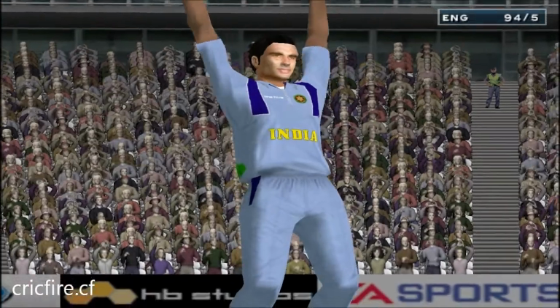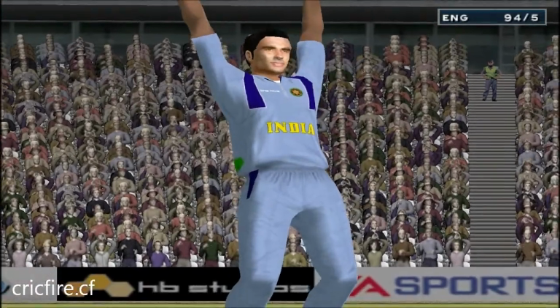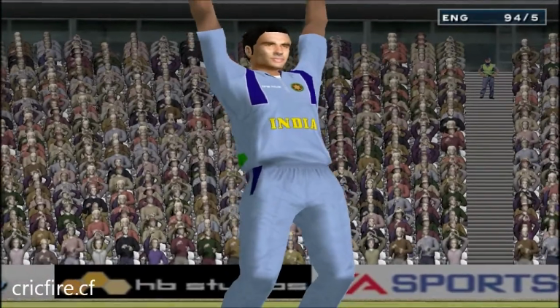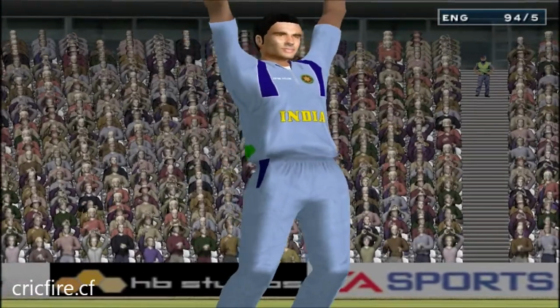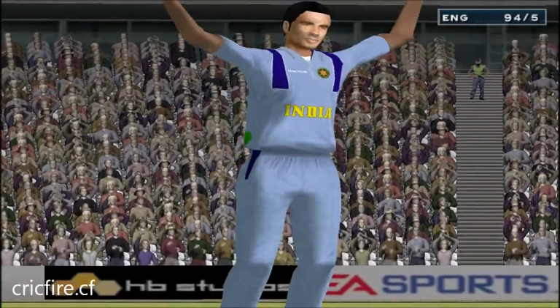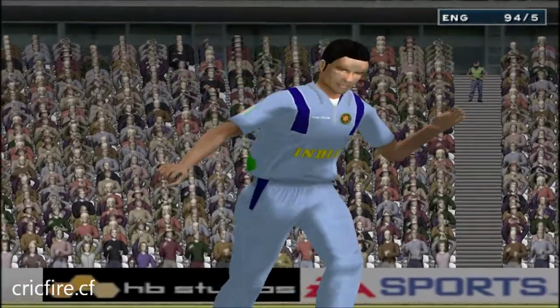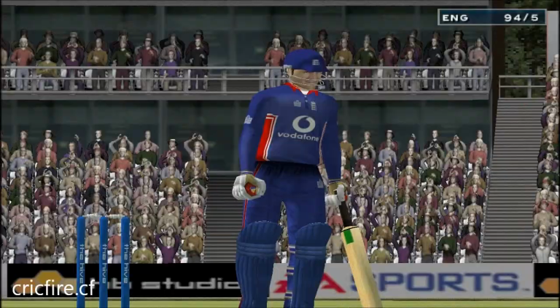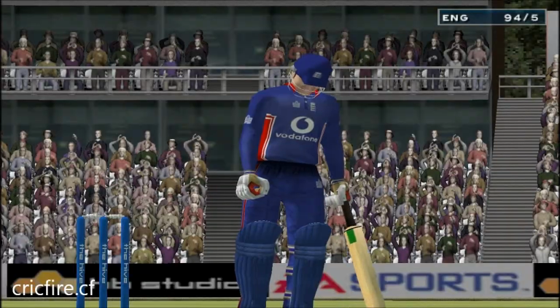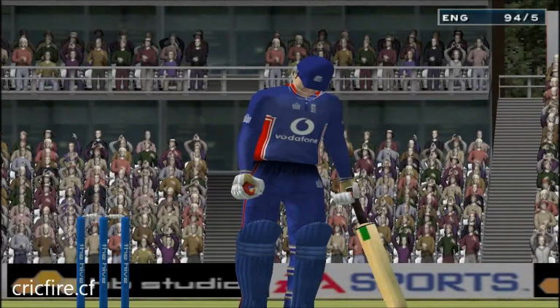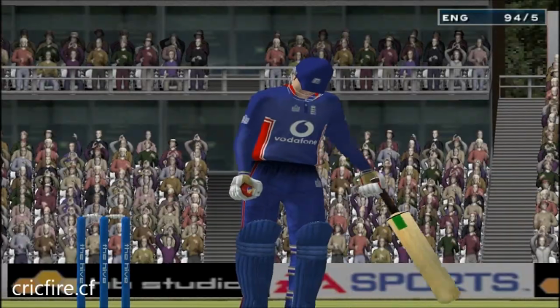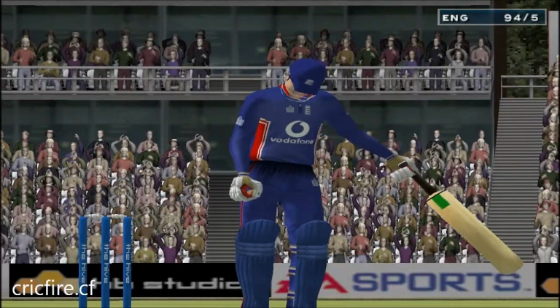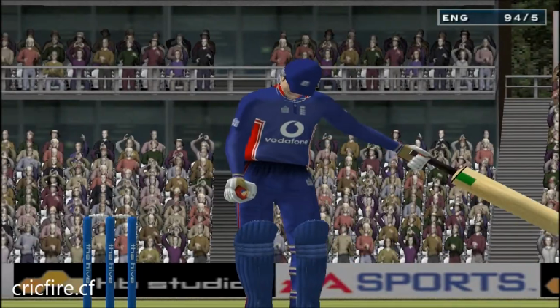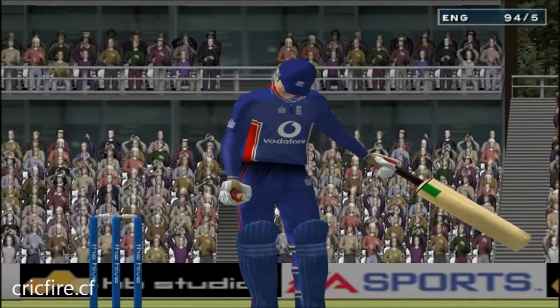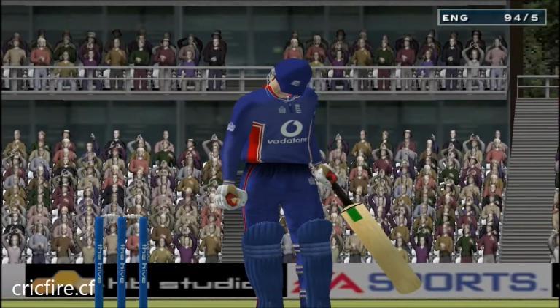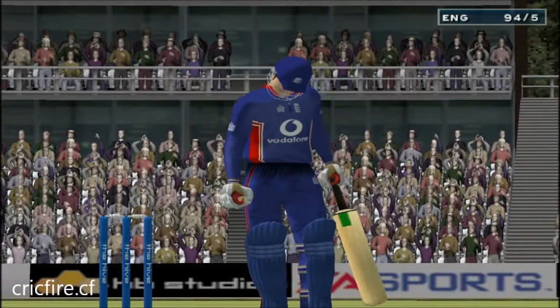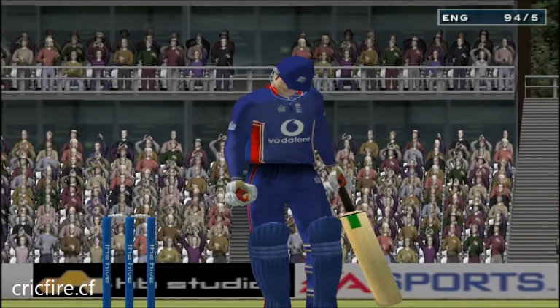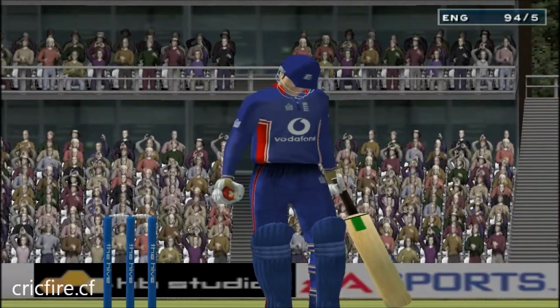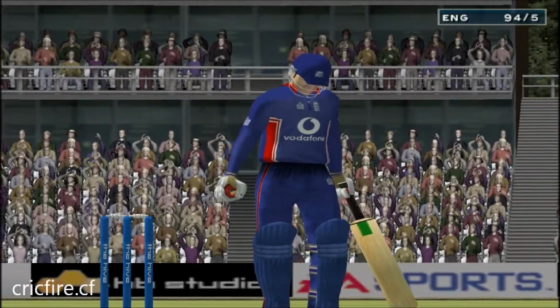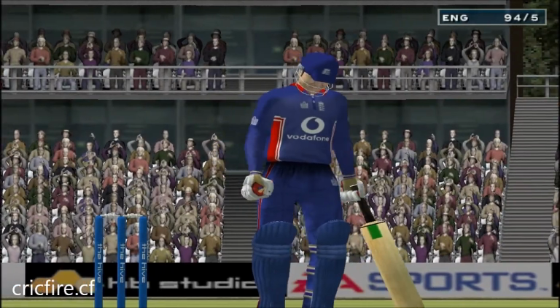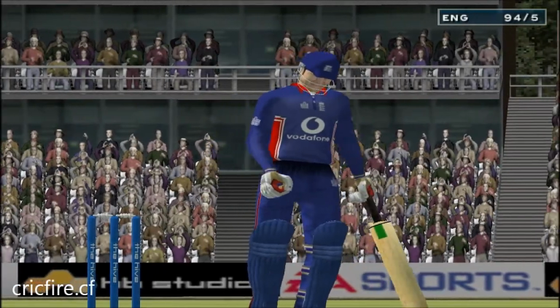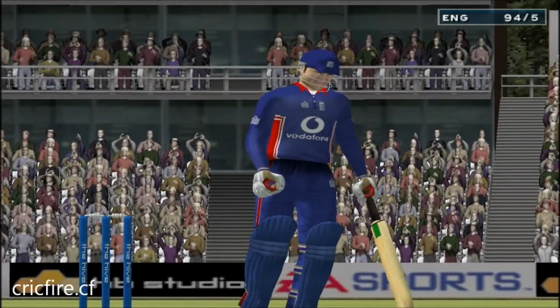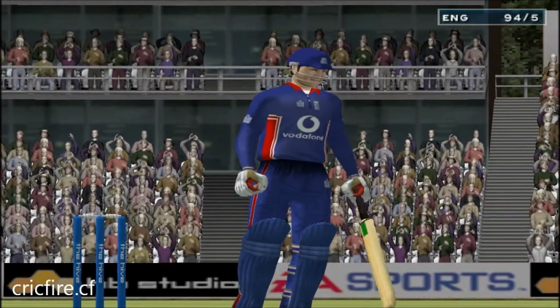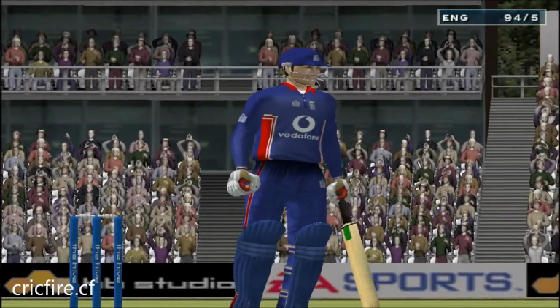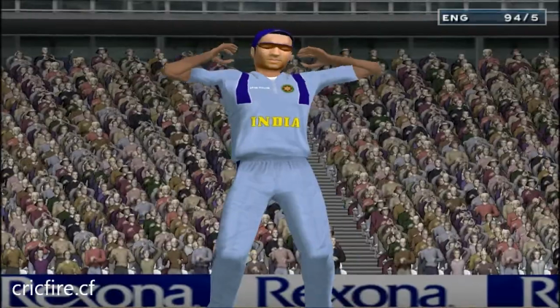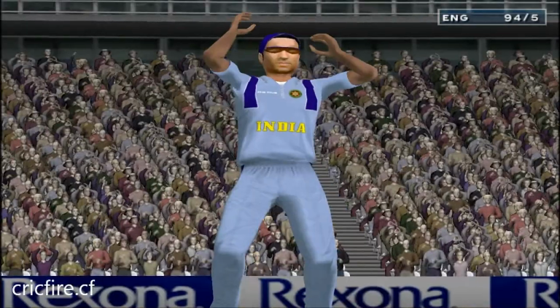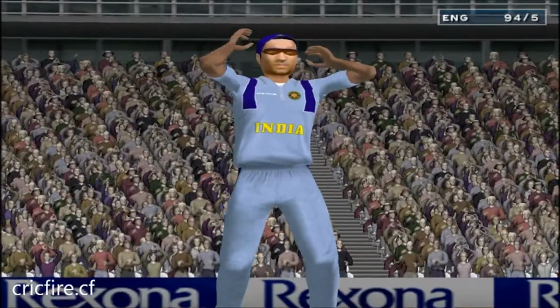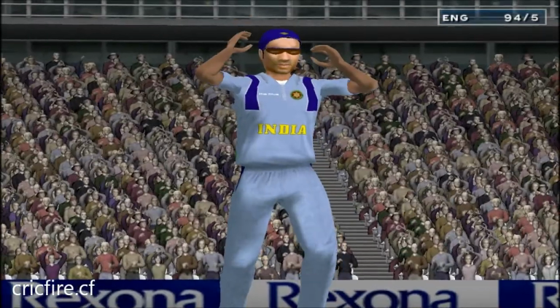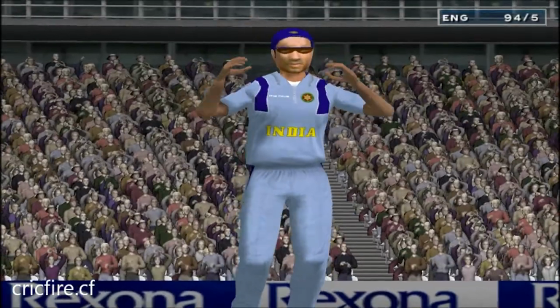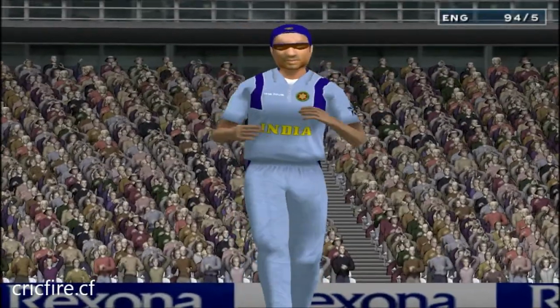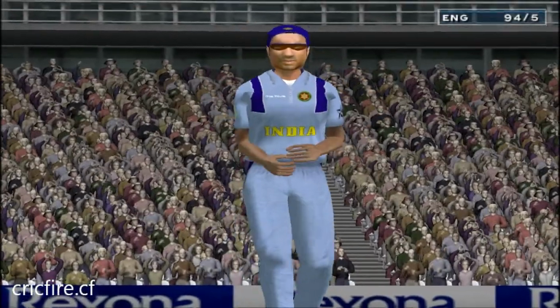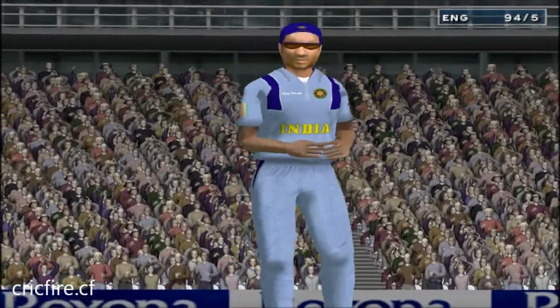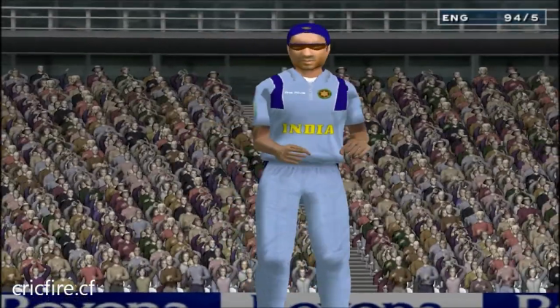England looked very disappointed with that result. To sum up then — India win by 53 runs. Thank you so much.